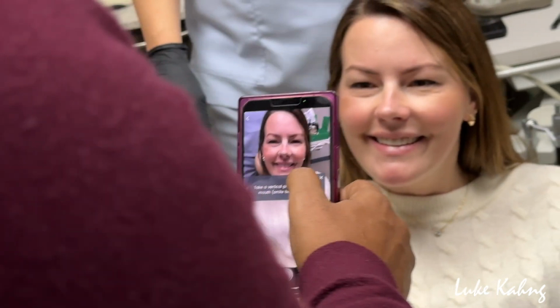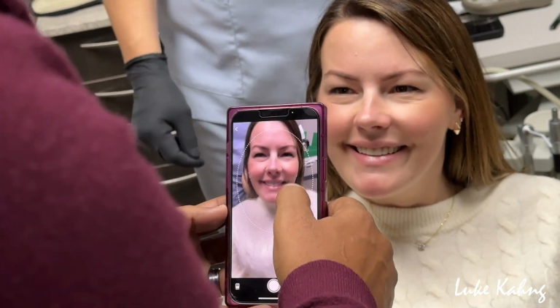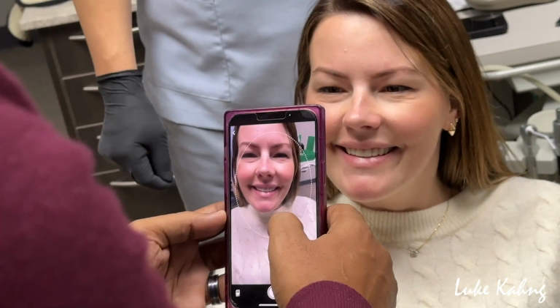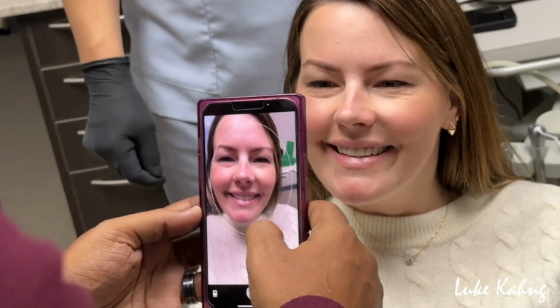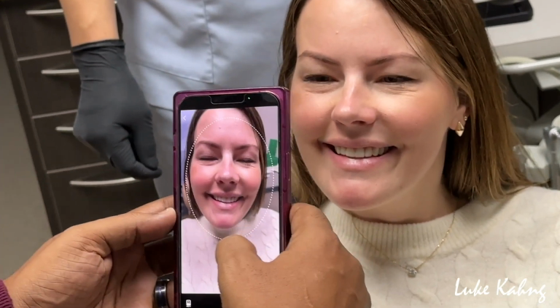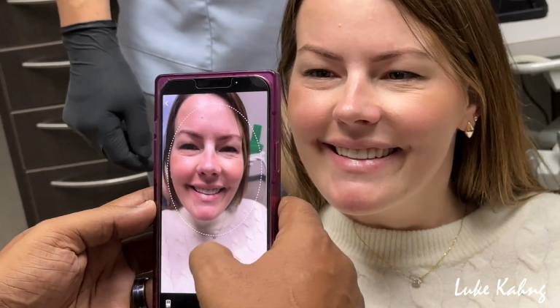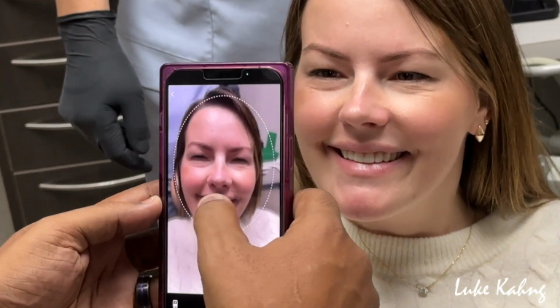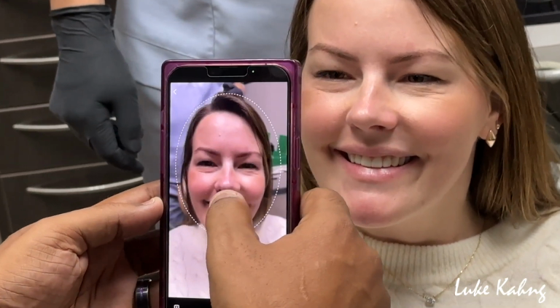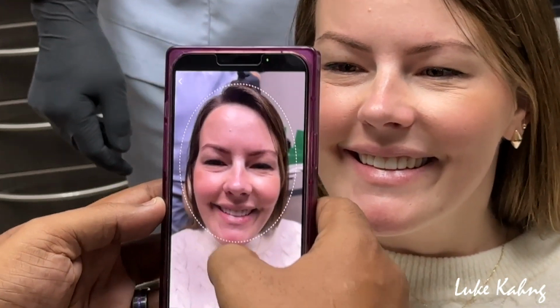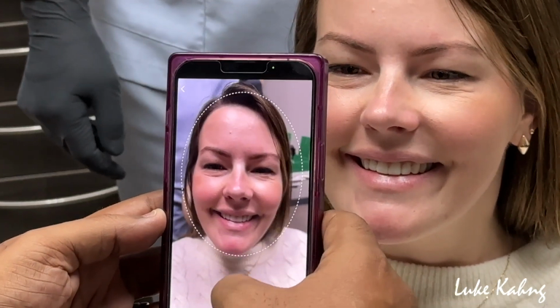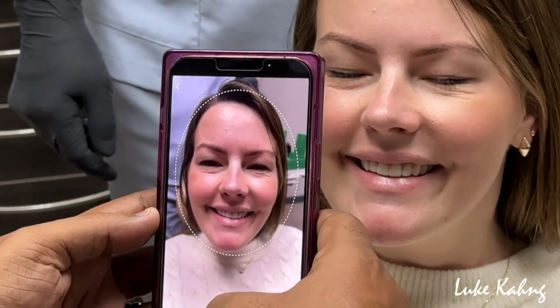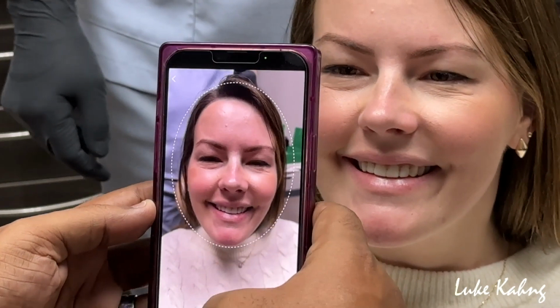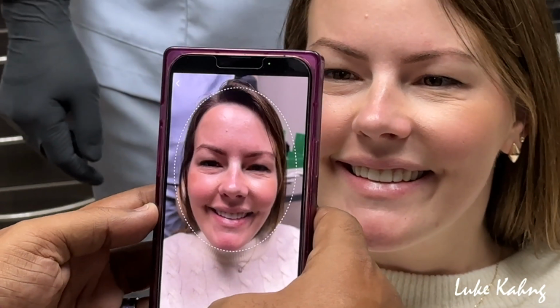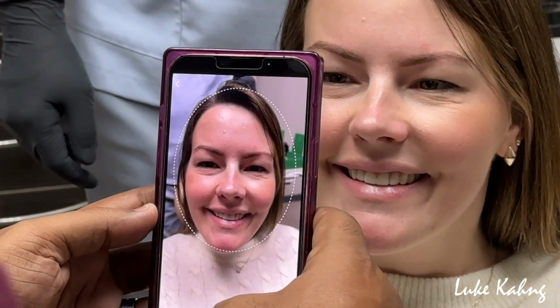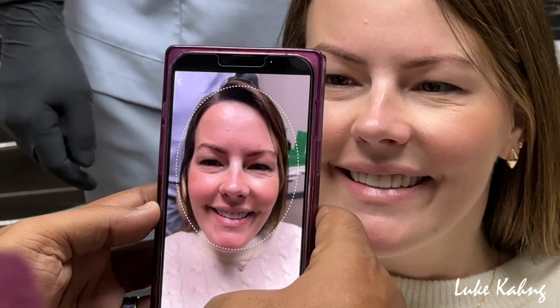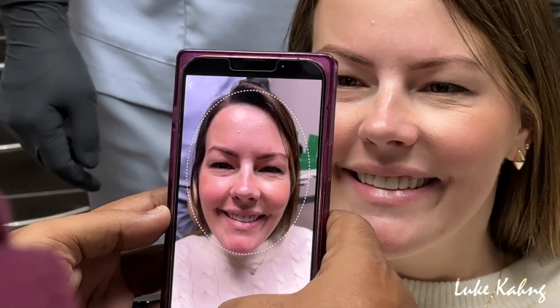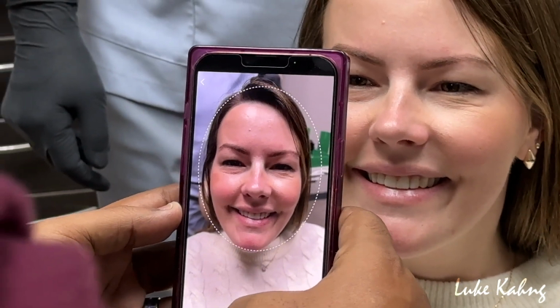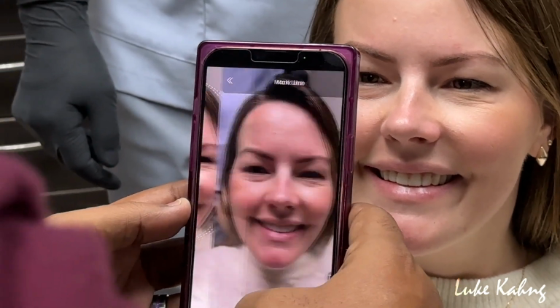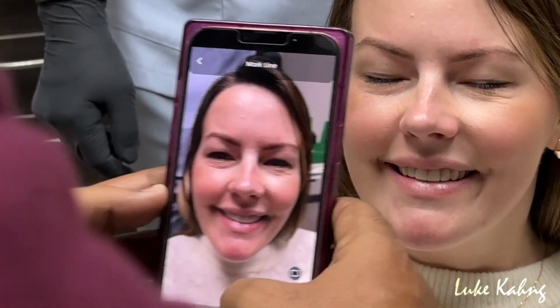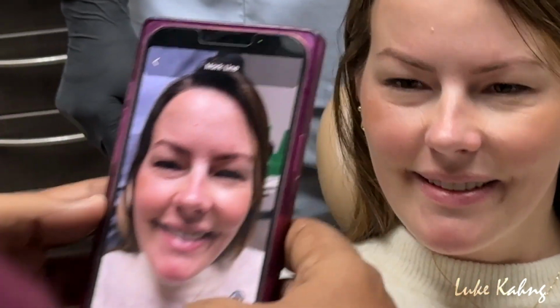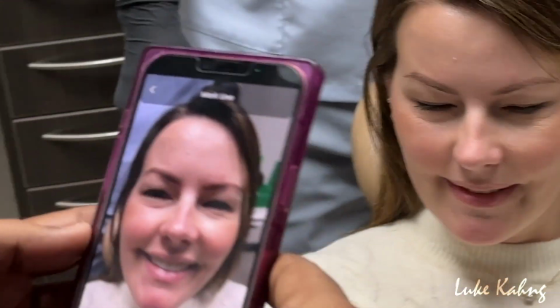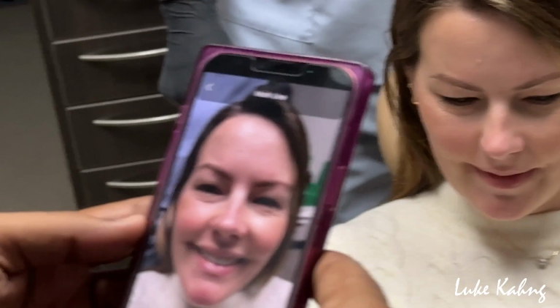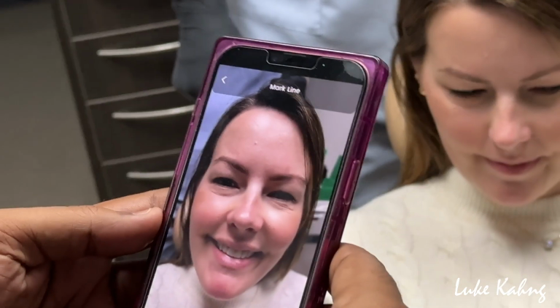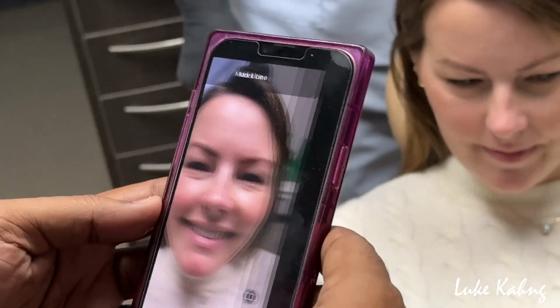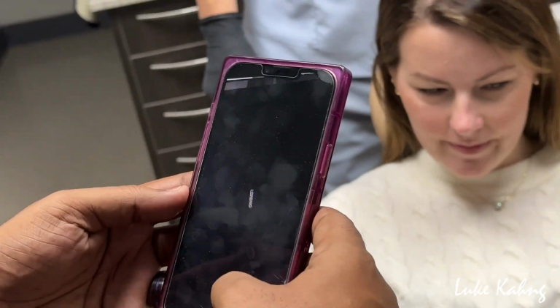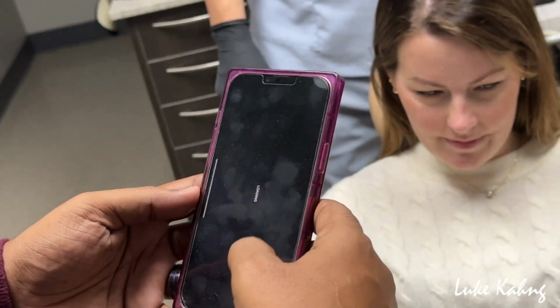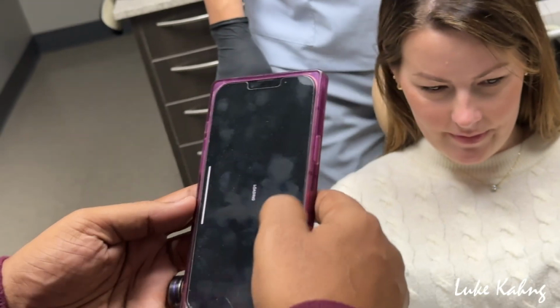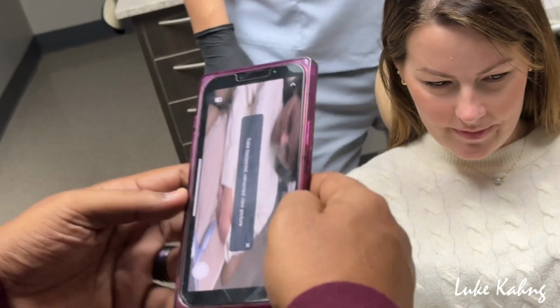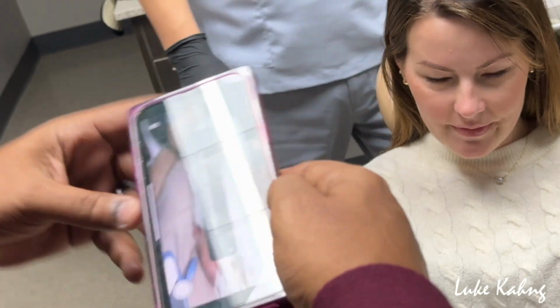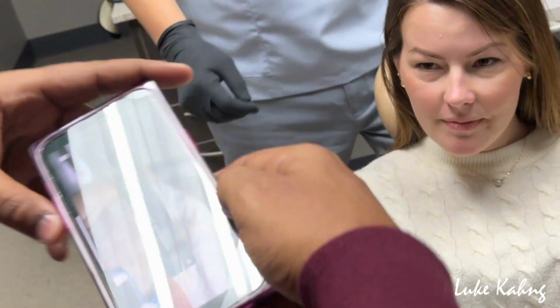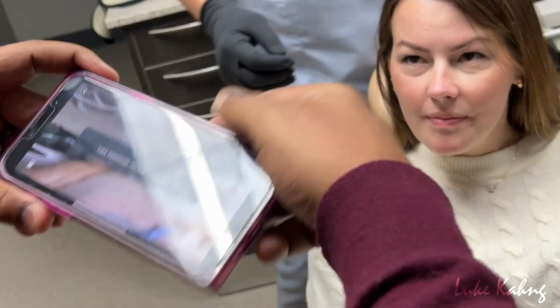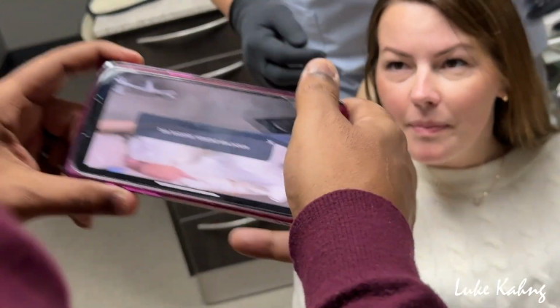Once the patient has chosen a smile, use the app to take a photo of the patient's mouth with a normal smile and a retracted smile.